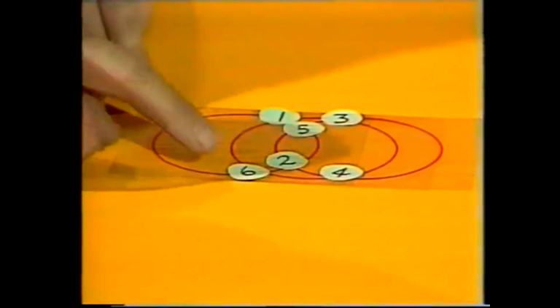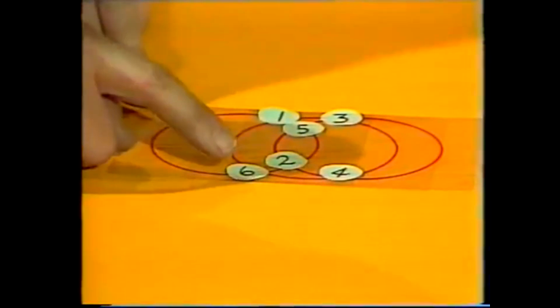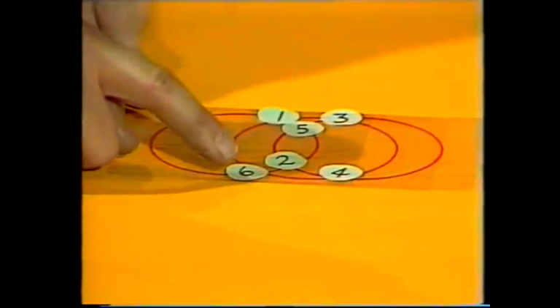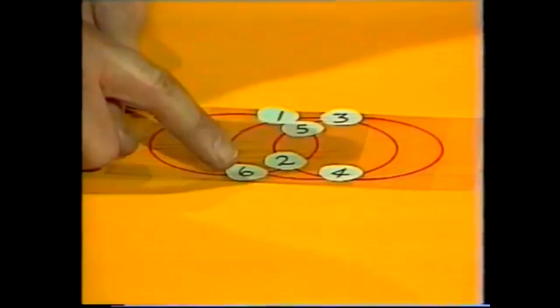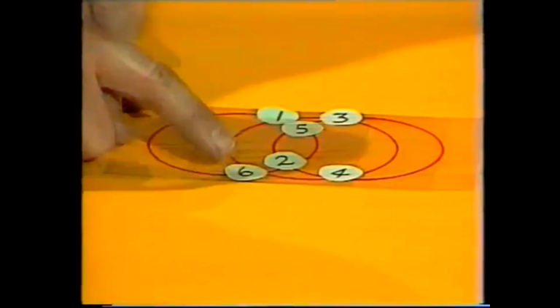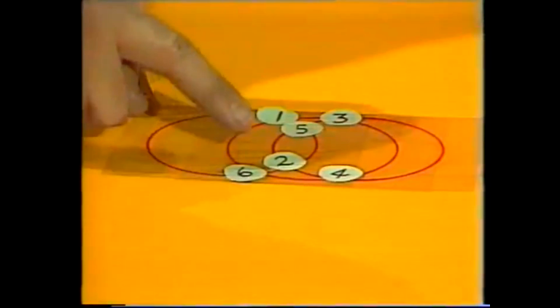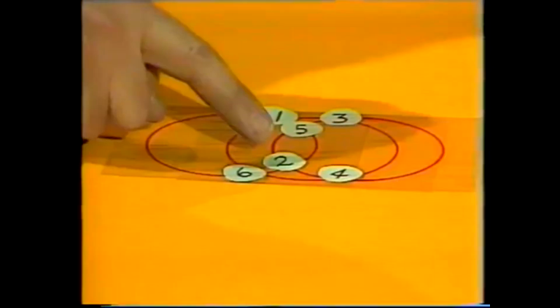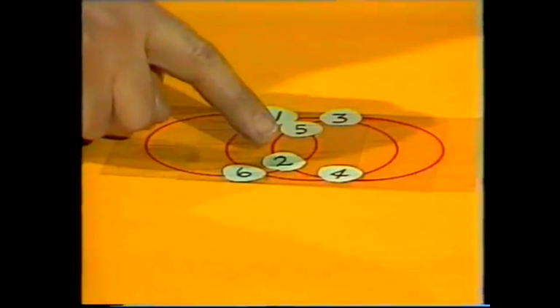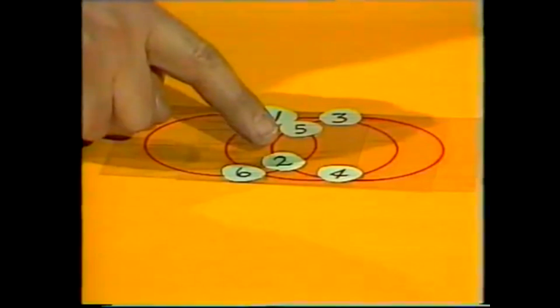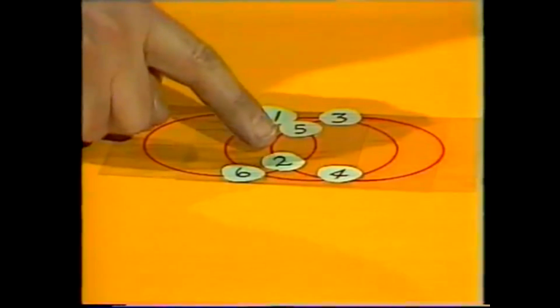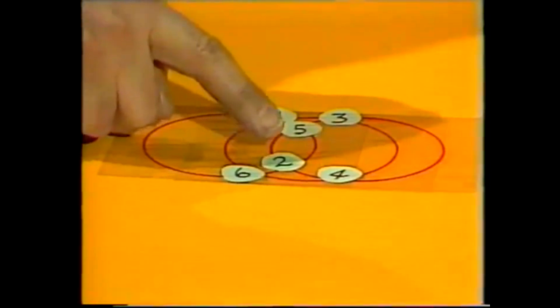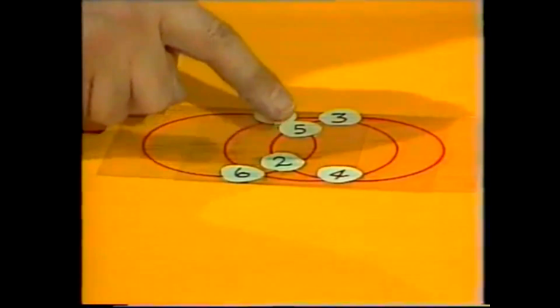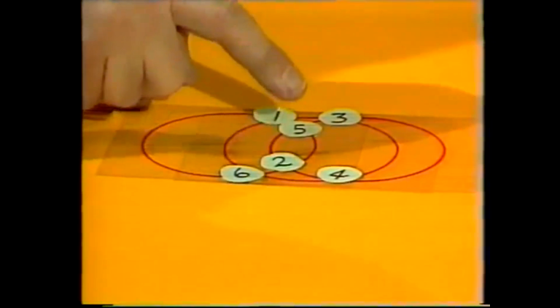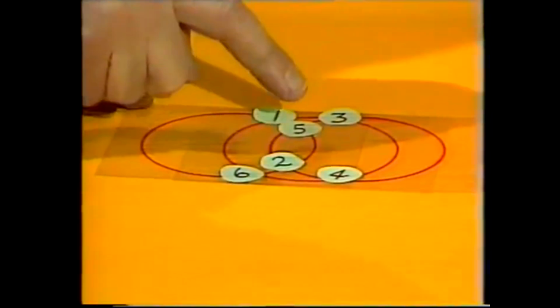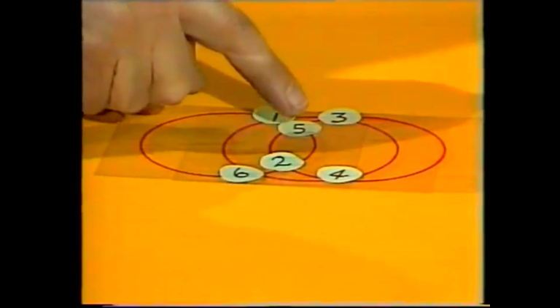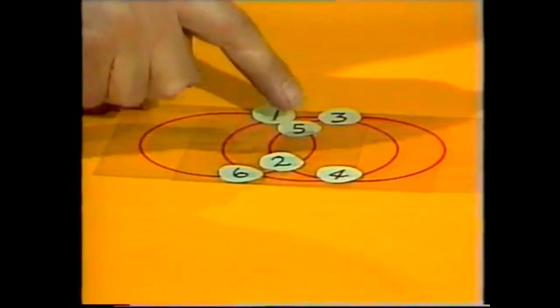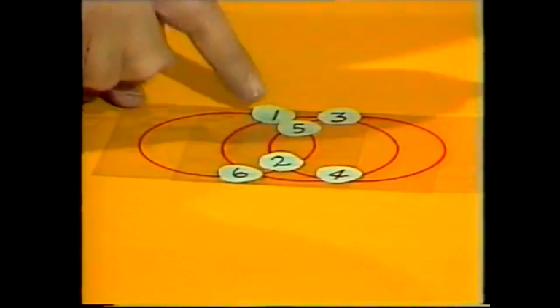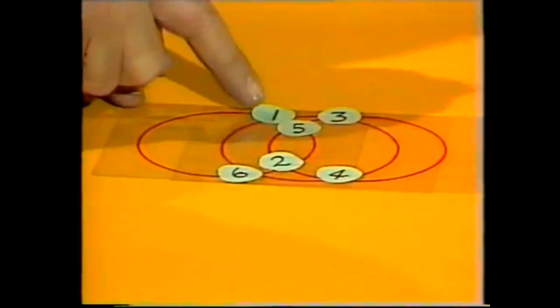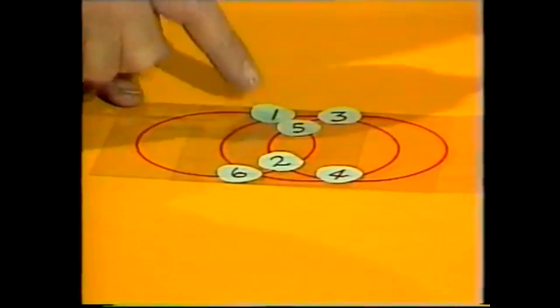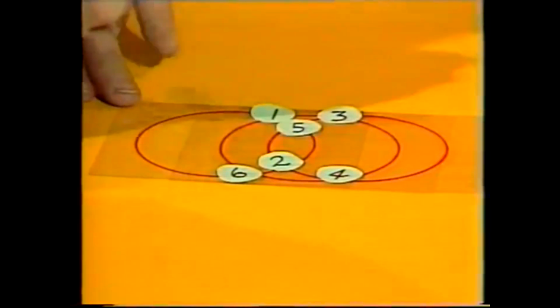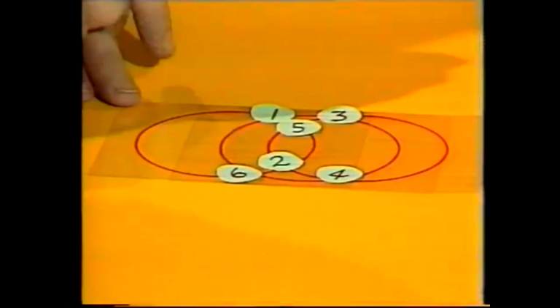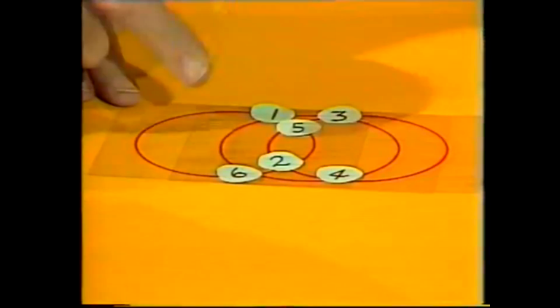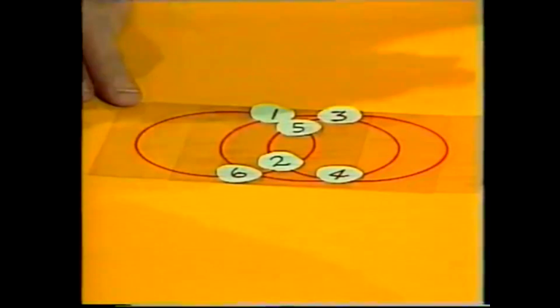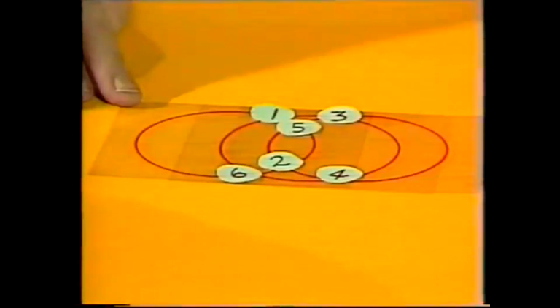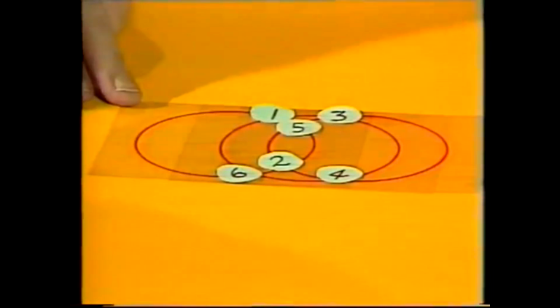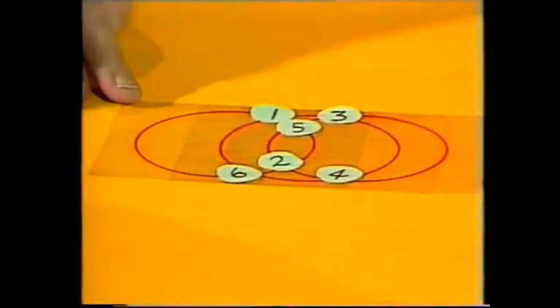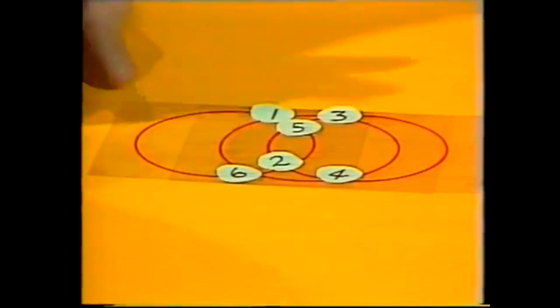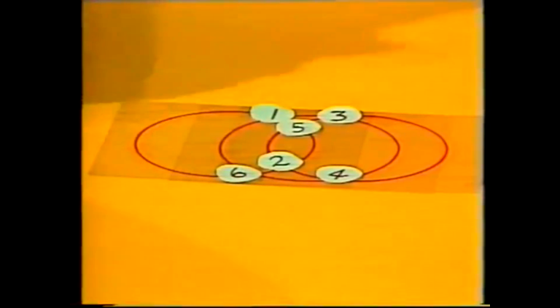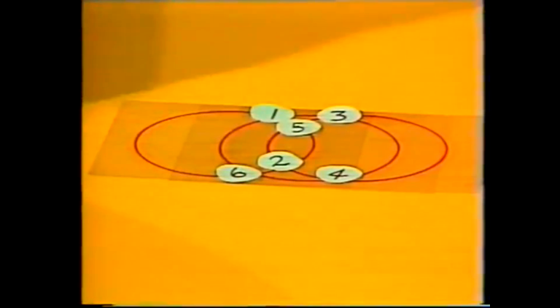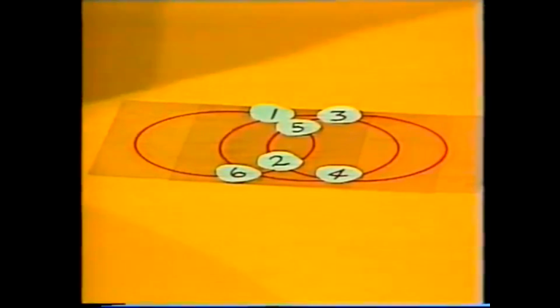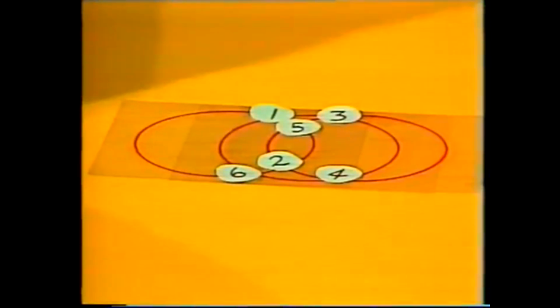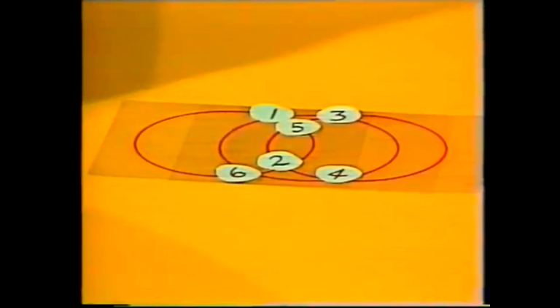Let's try this one: six plus two is eight, plus five and one, six — fourteen. And every circle's the same.